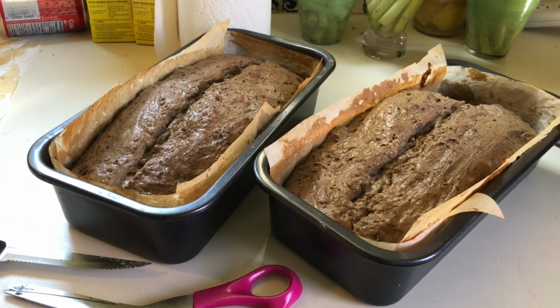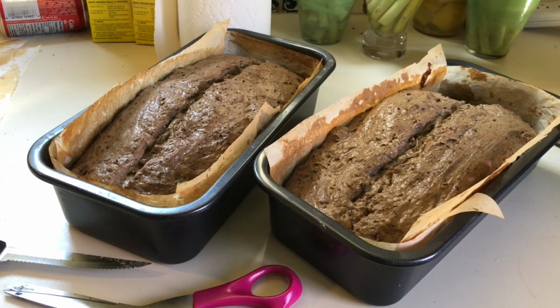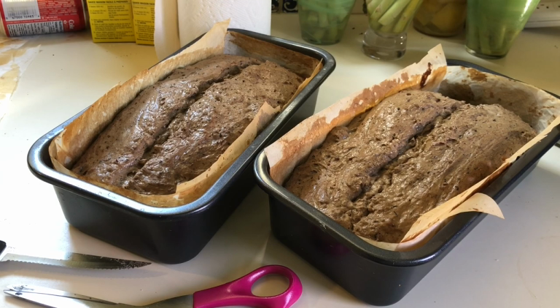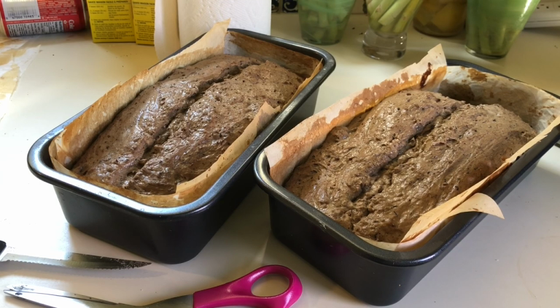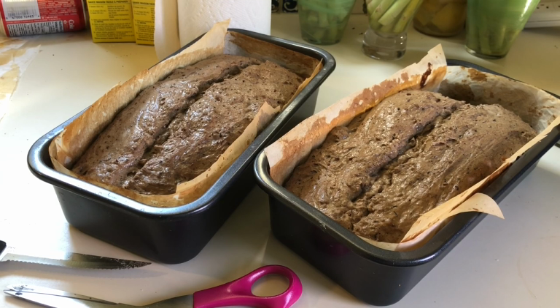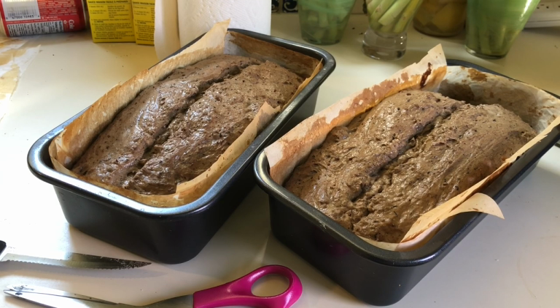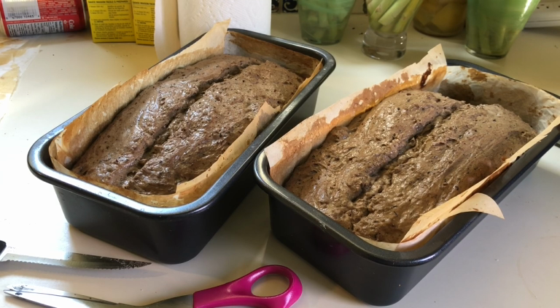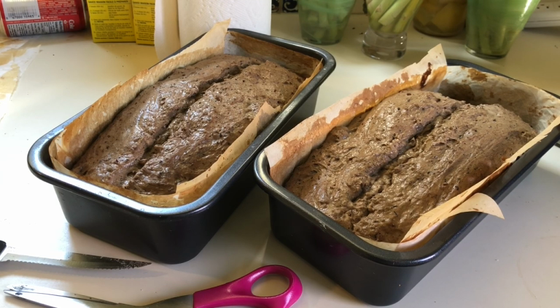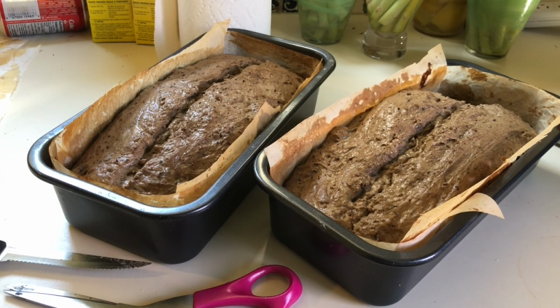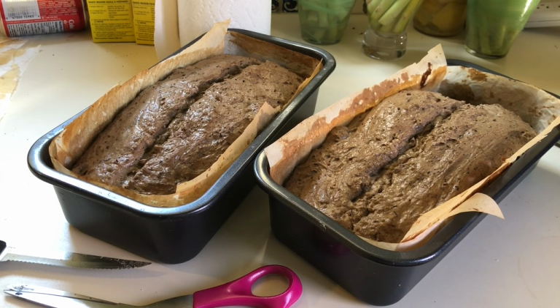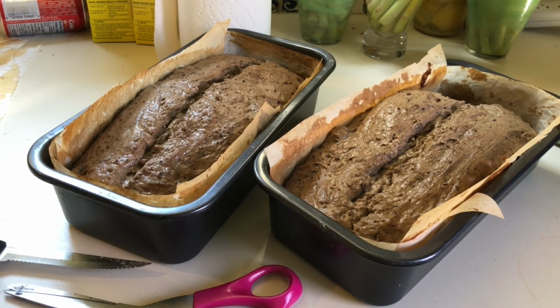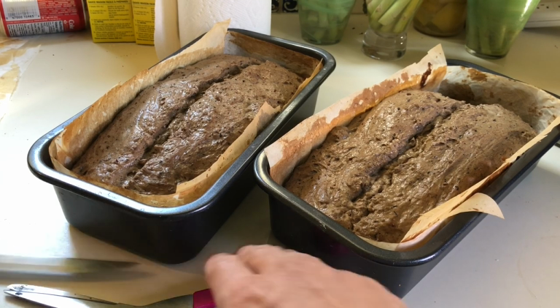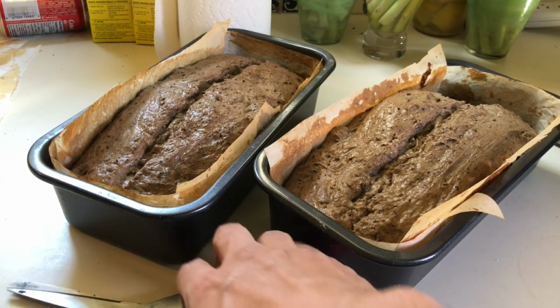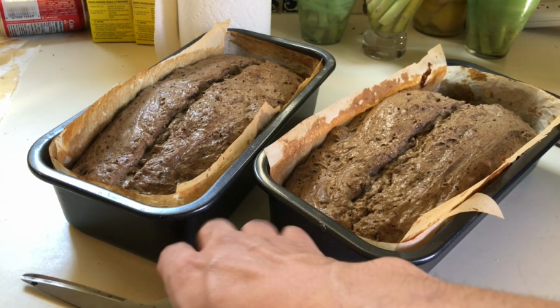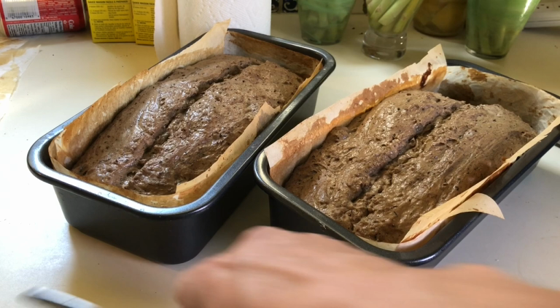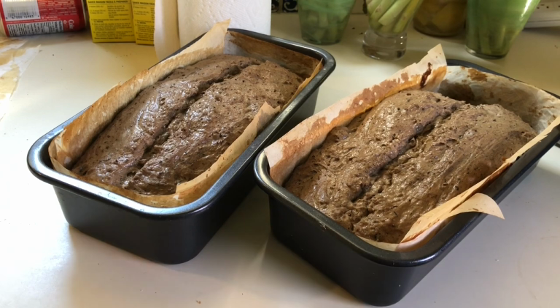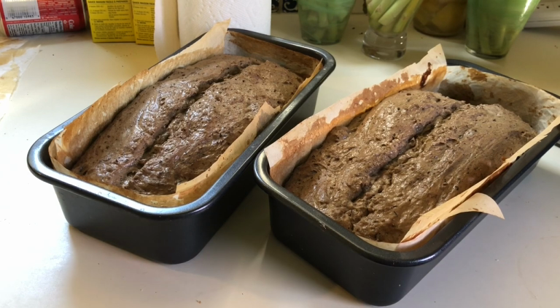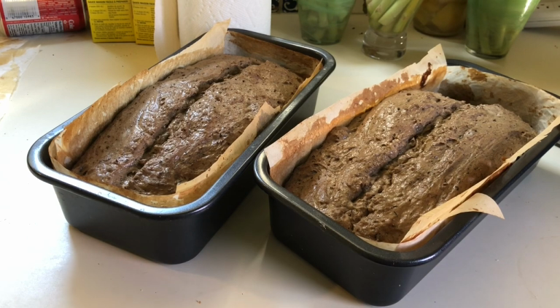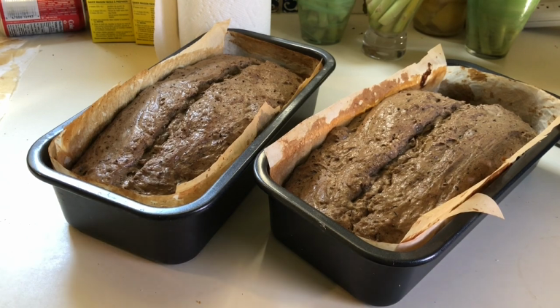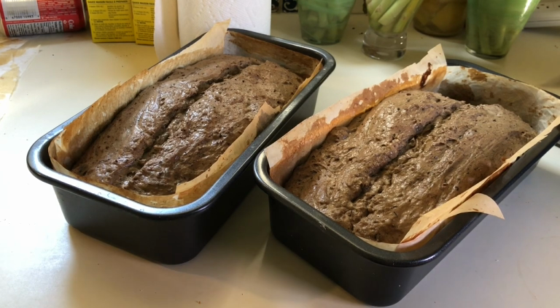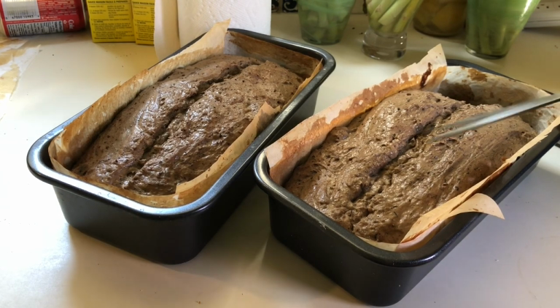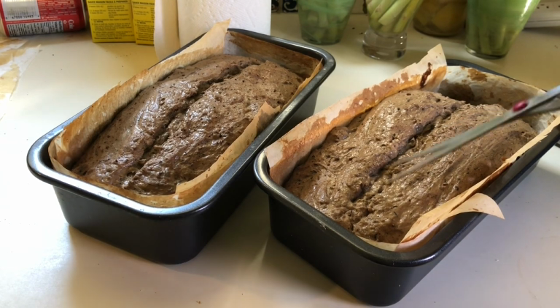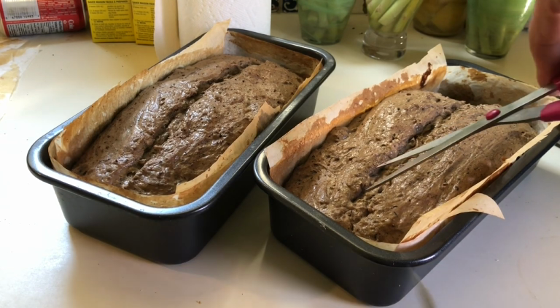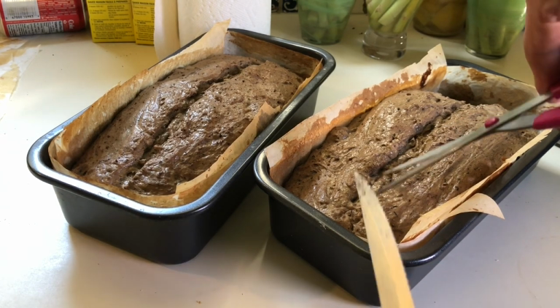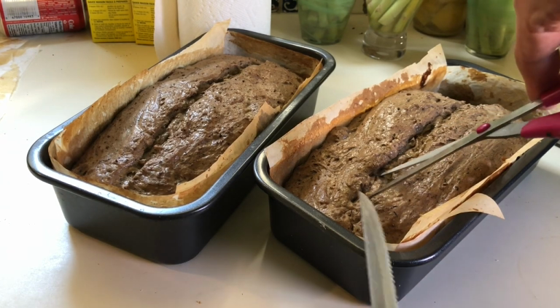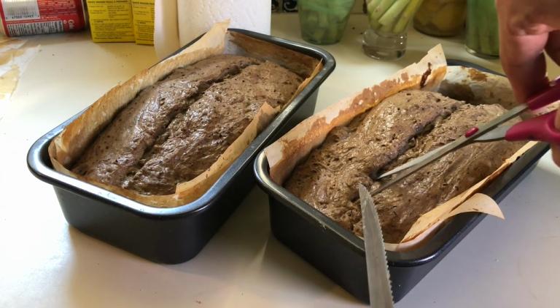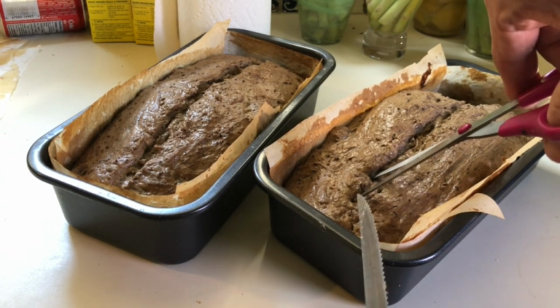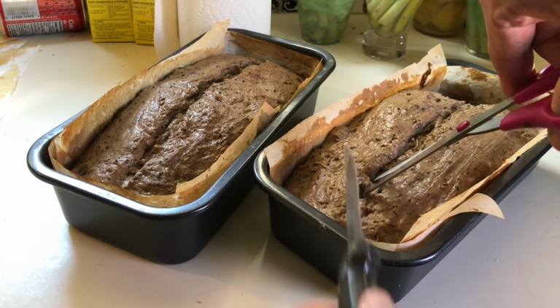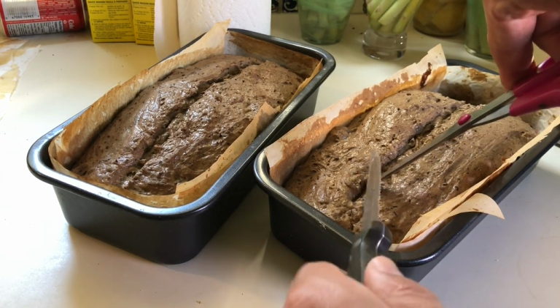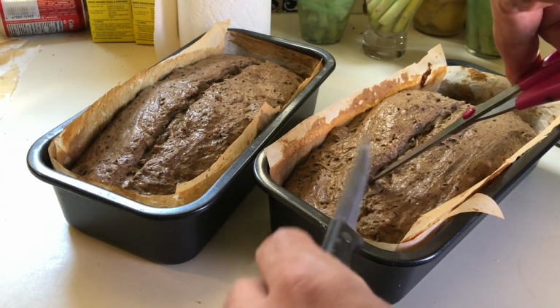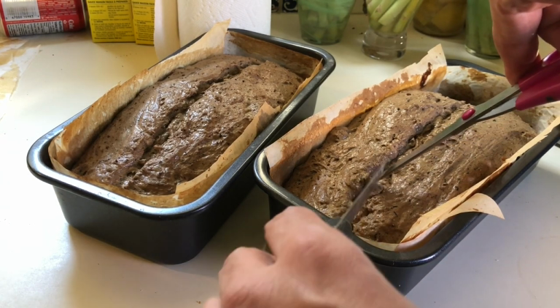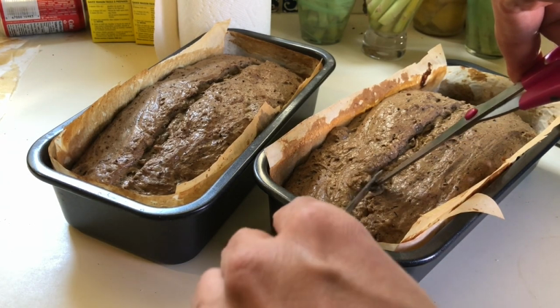It is normal to score loaves with a razor blade, but I don't have one, so we're scoring these loaves with a knife and a pair of scissors.